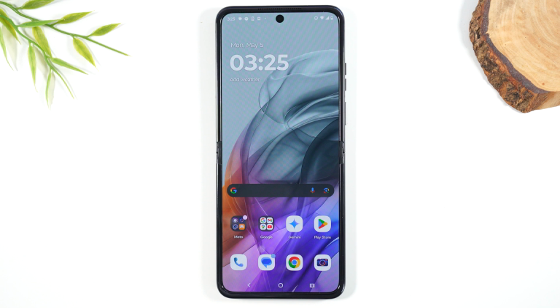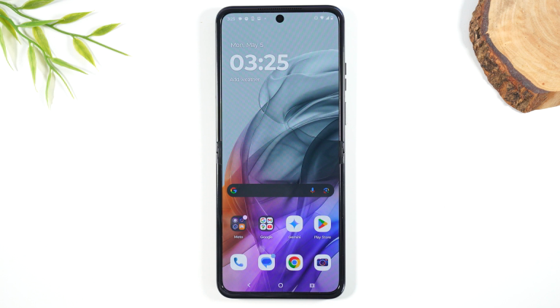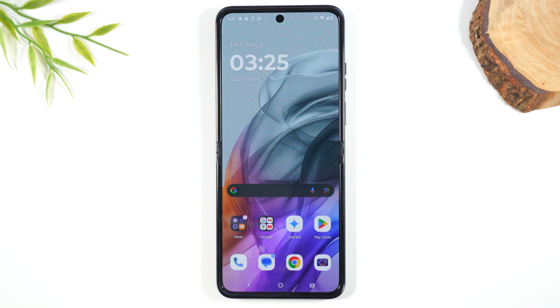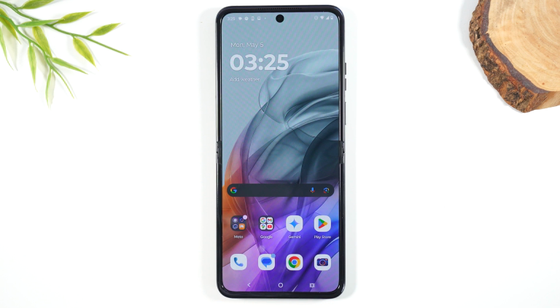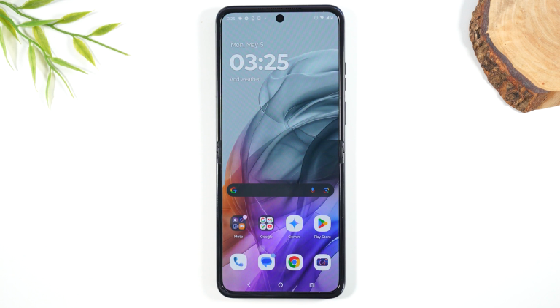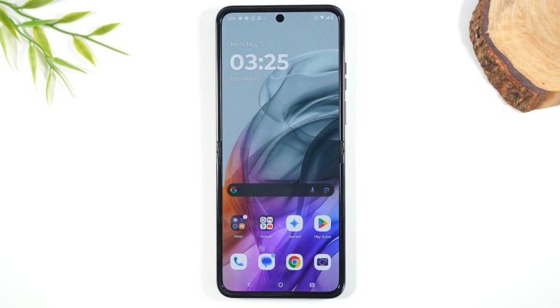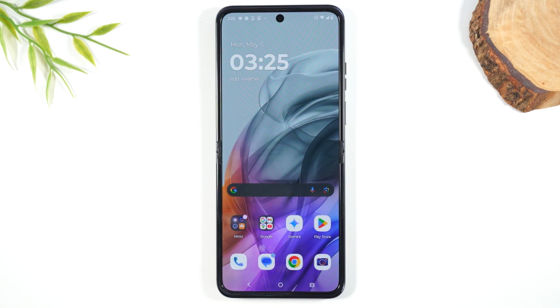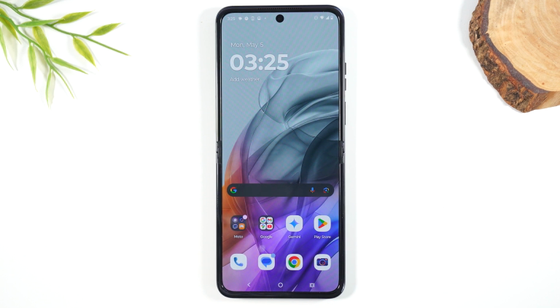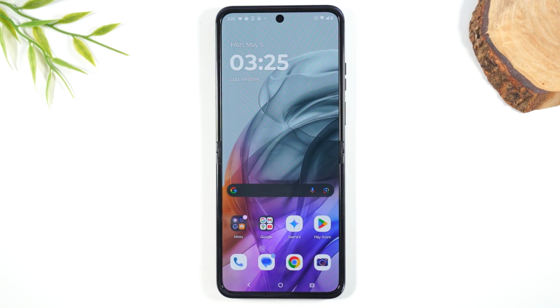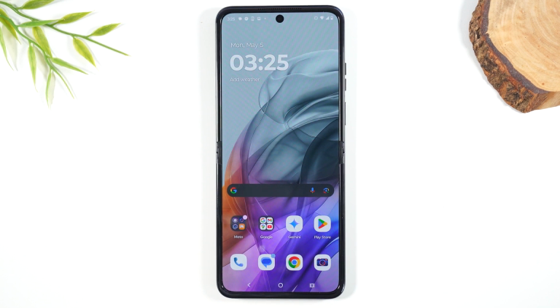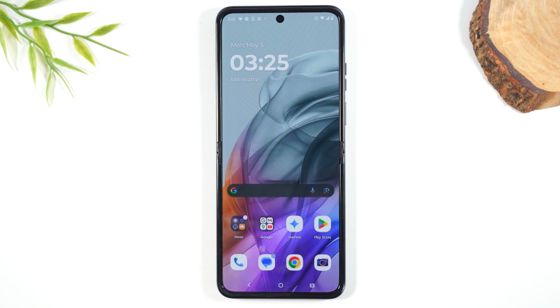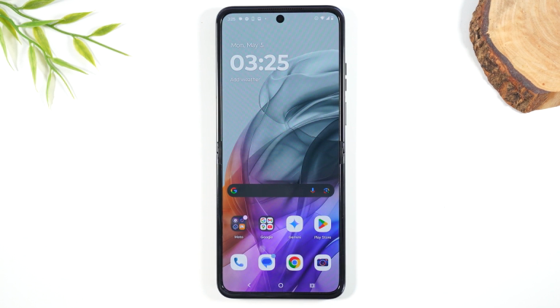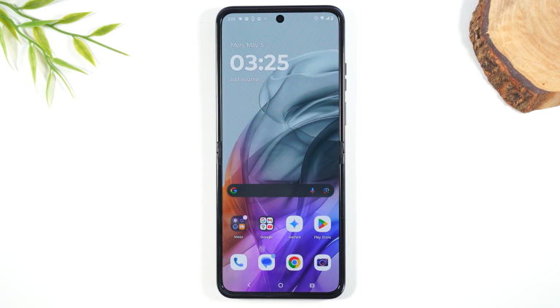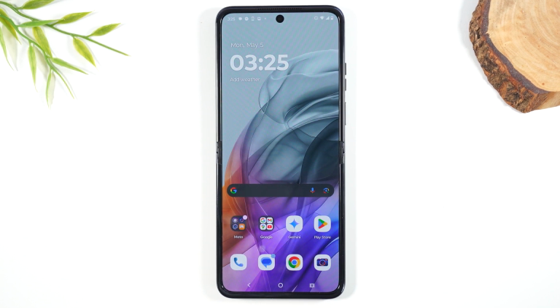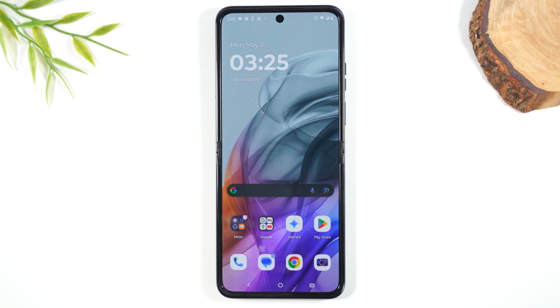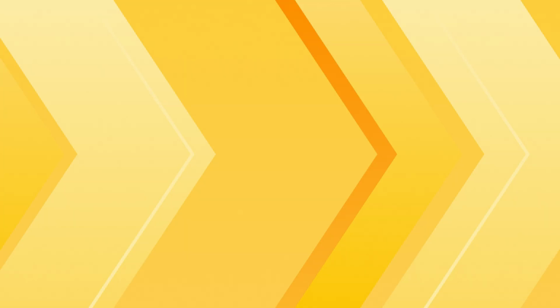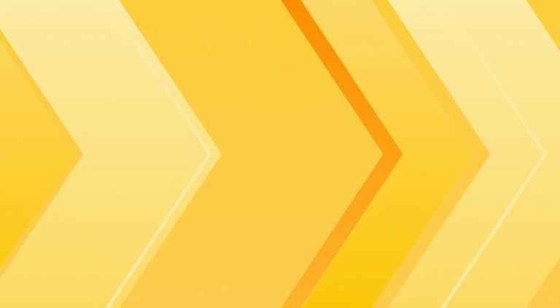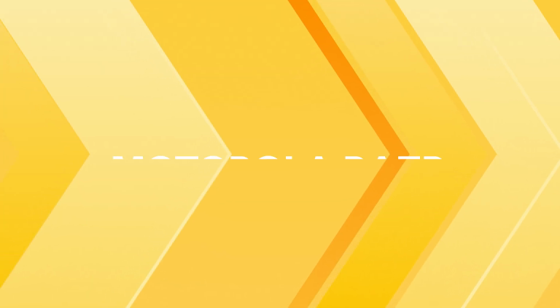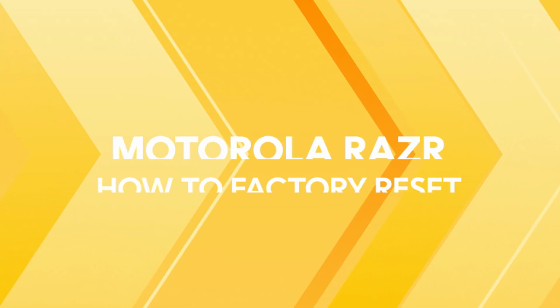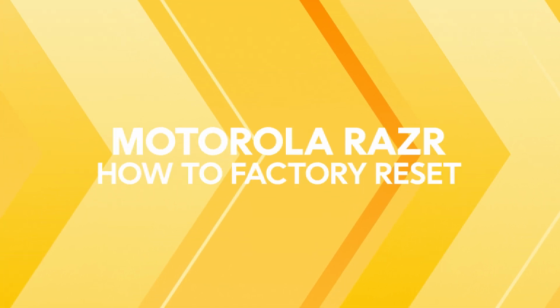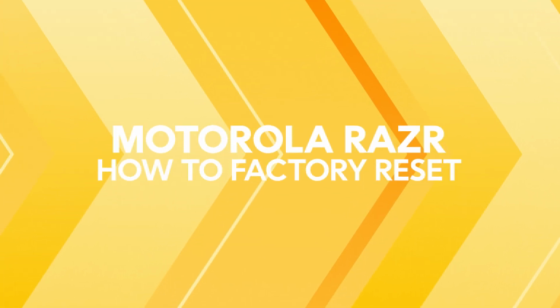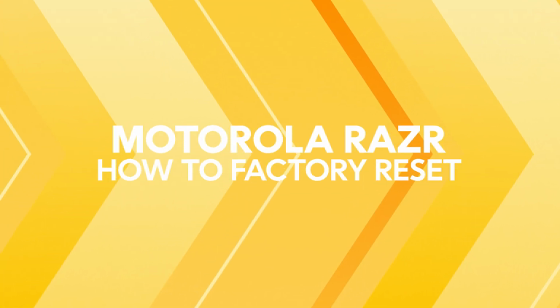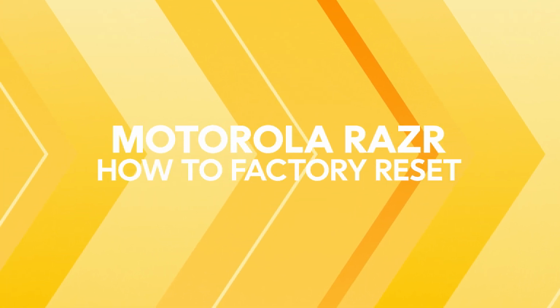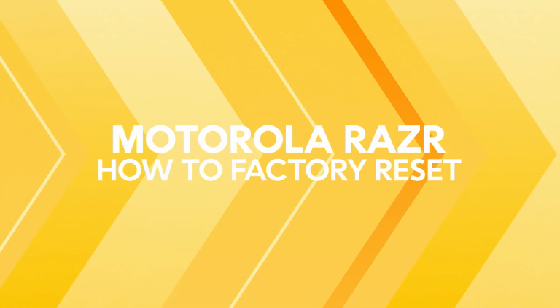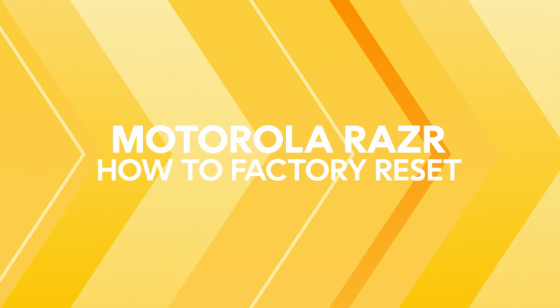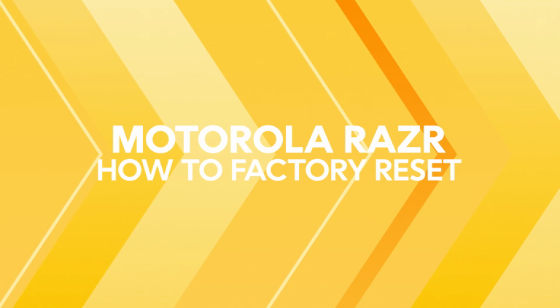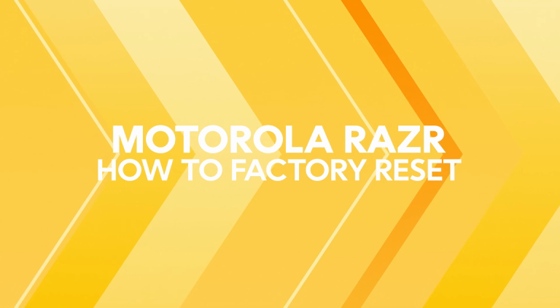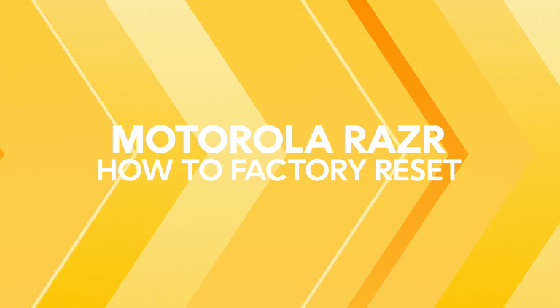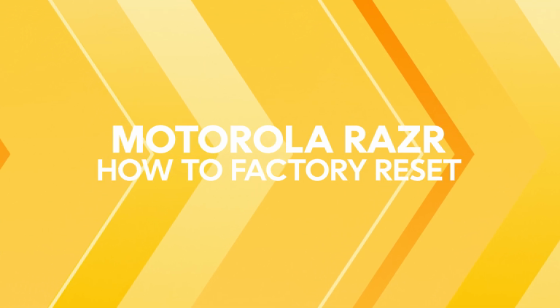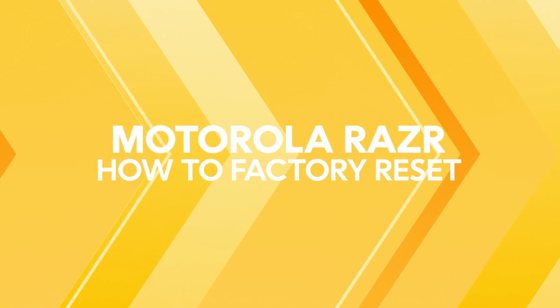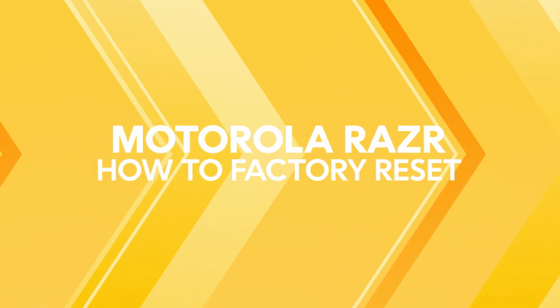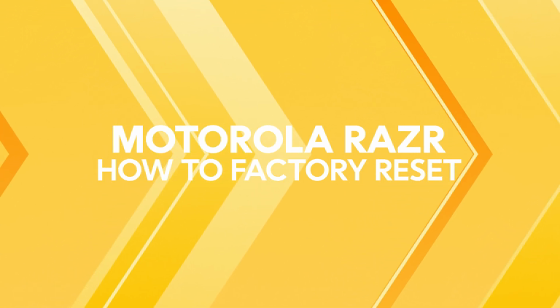Welcome into the video. I am your tech guy Wayne and today I want to show you how to reset your Motorola Razr back to factory settings.